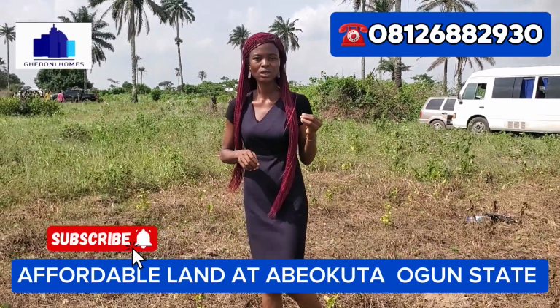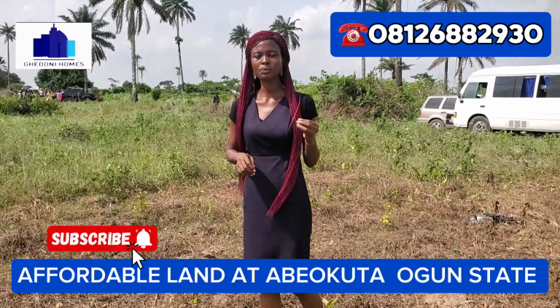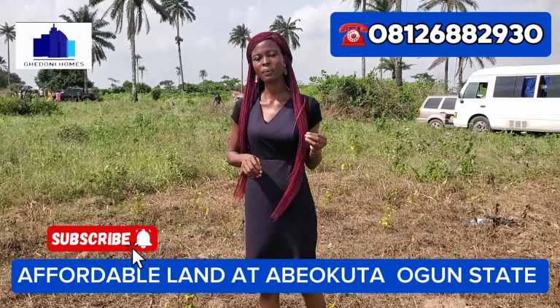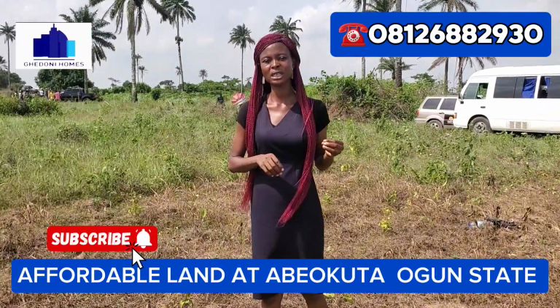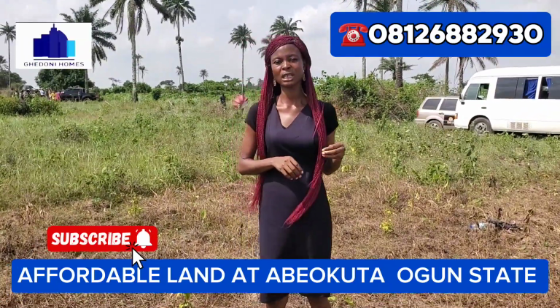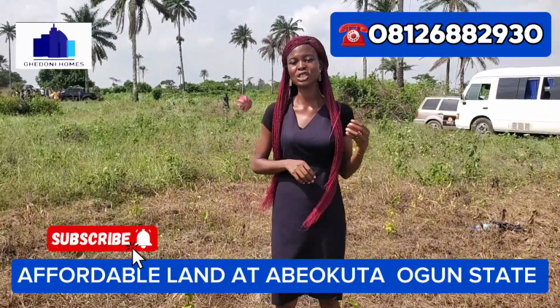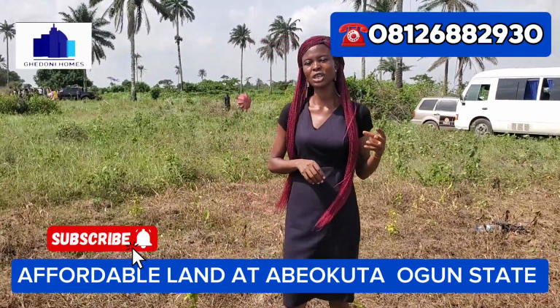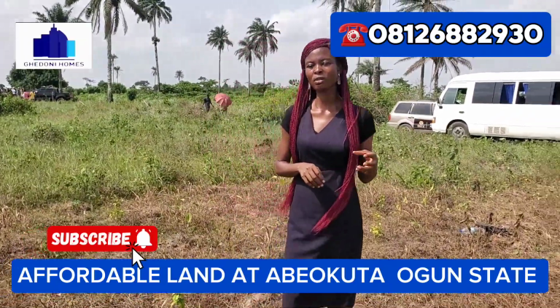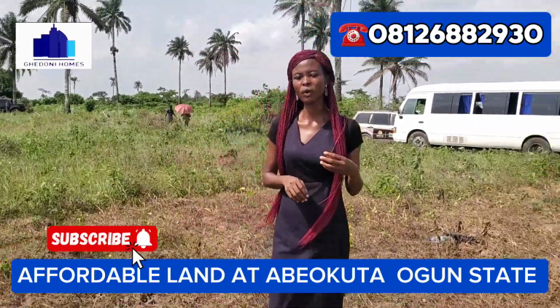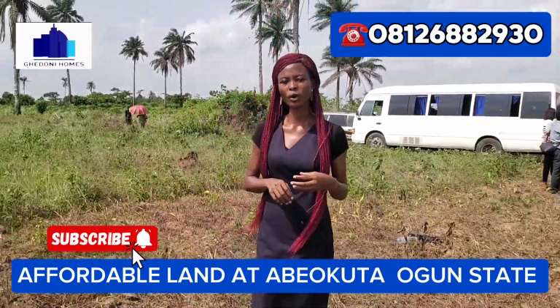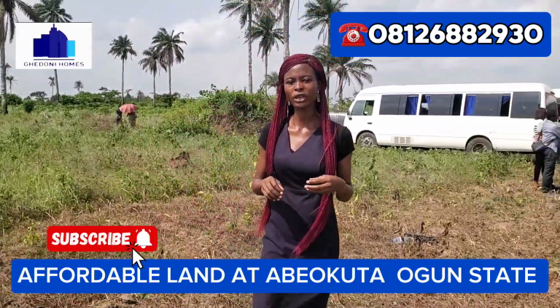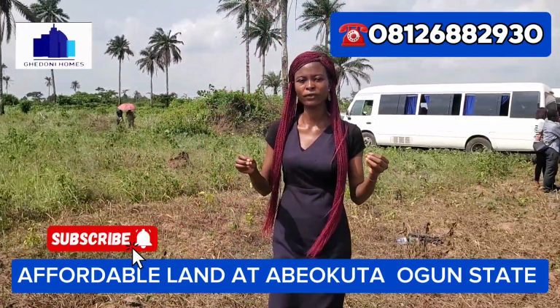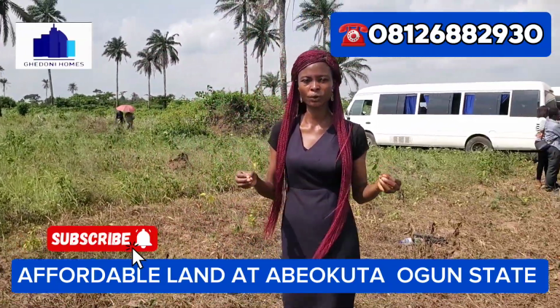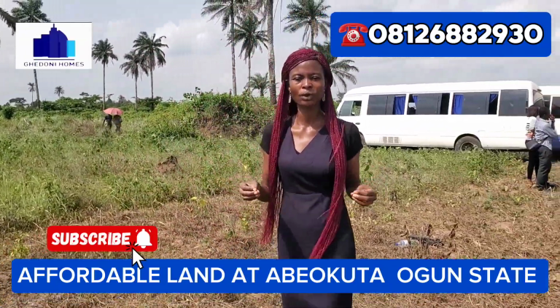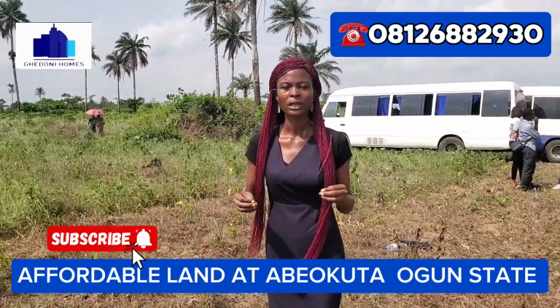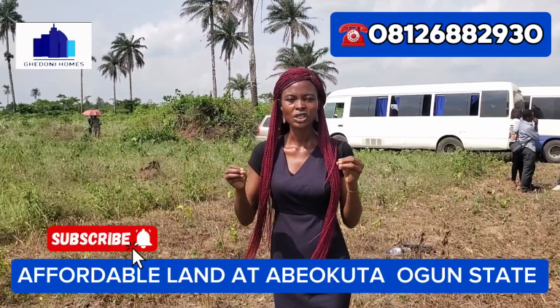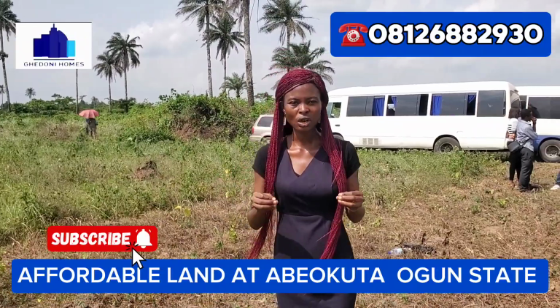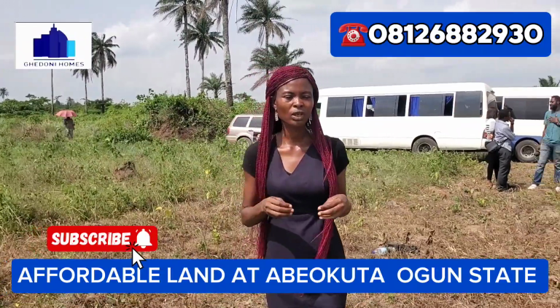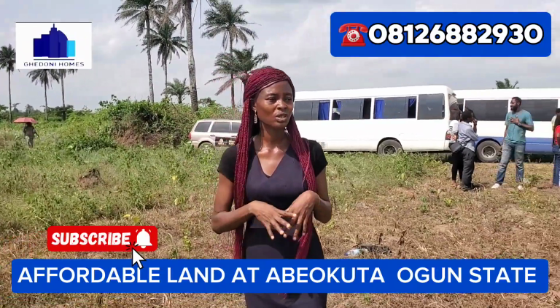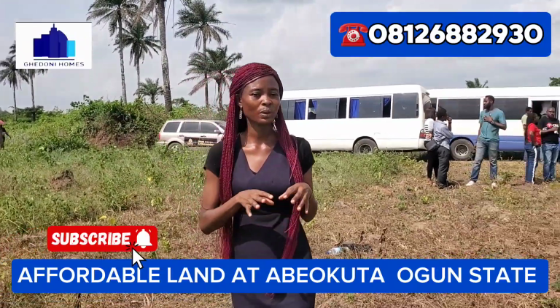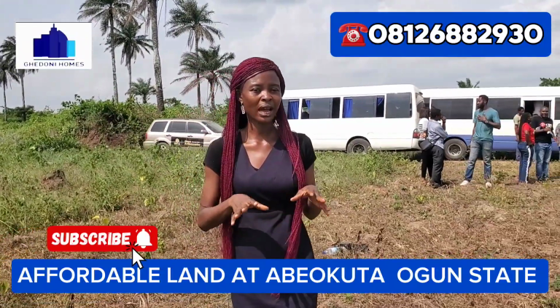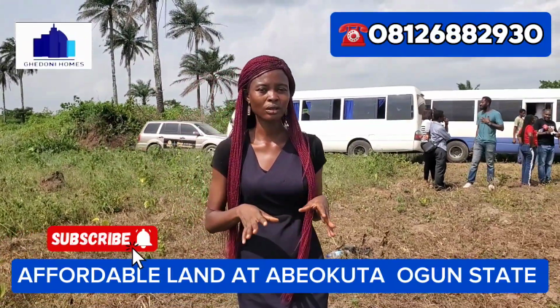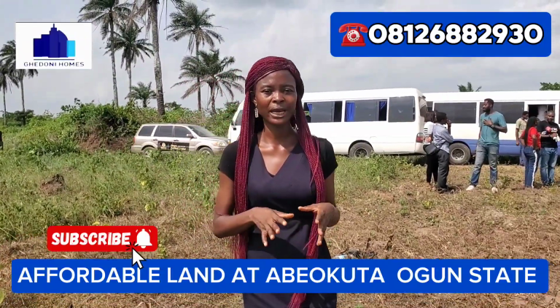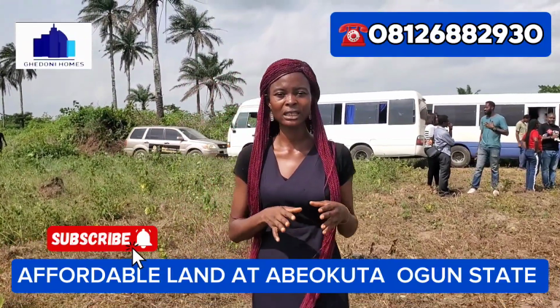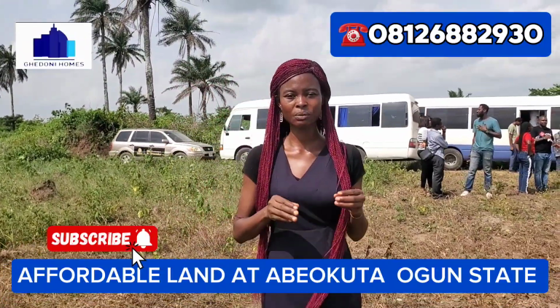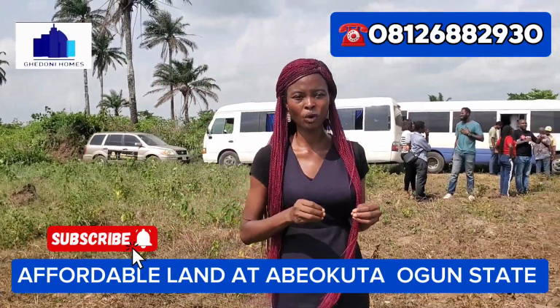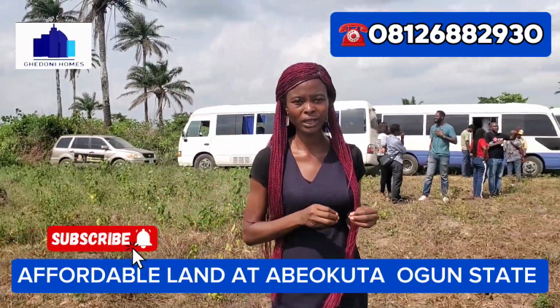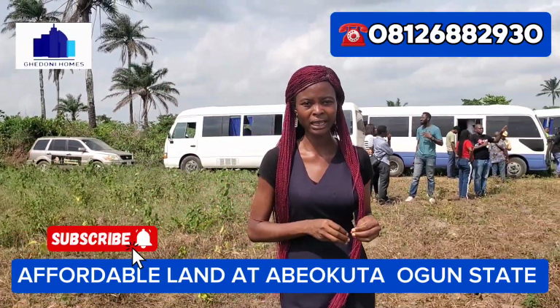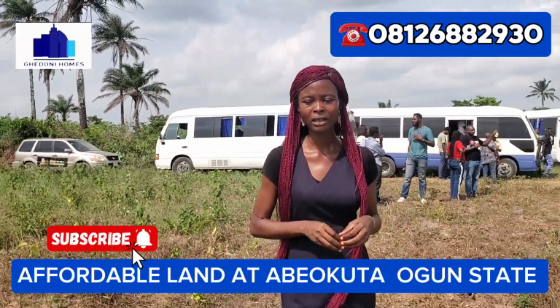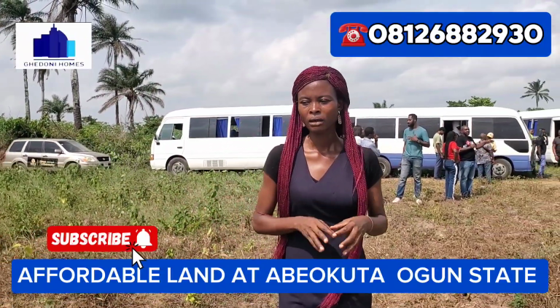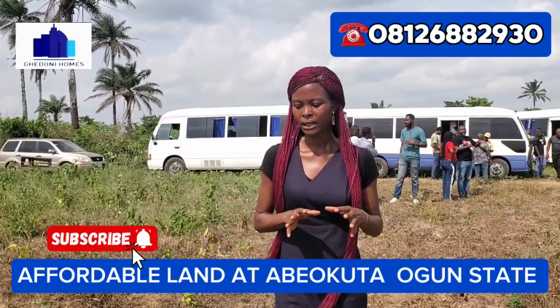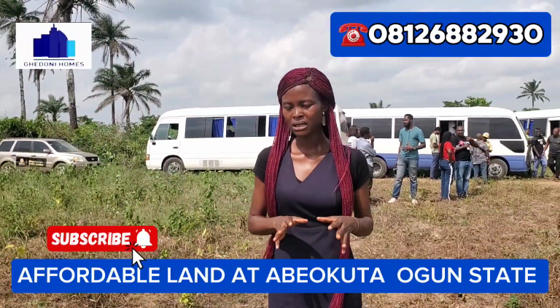Now the title of this property is C of O in view. The C of O is going to be out by this month end — yes, and right now is the best time to make an inquiry on how to secure your plot here in Bay Okuta.